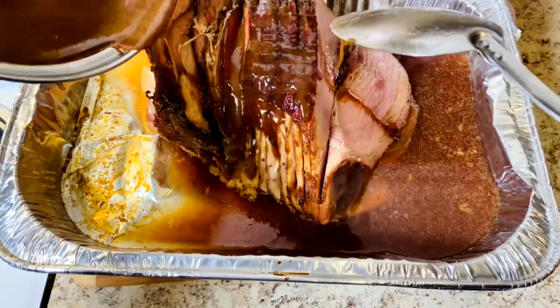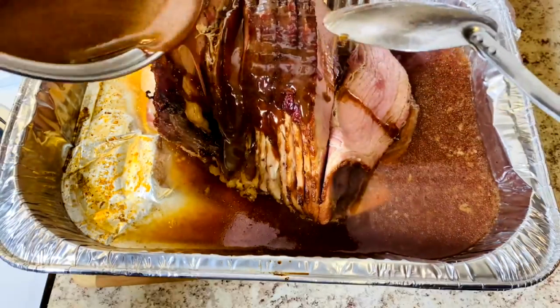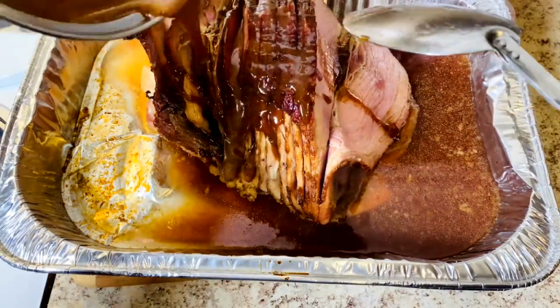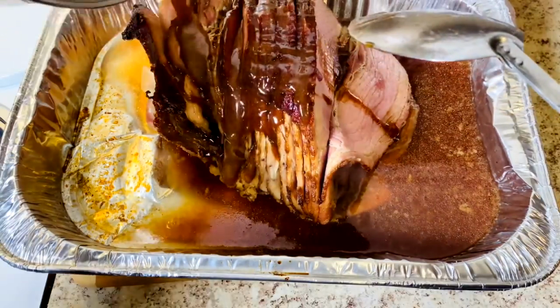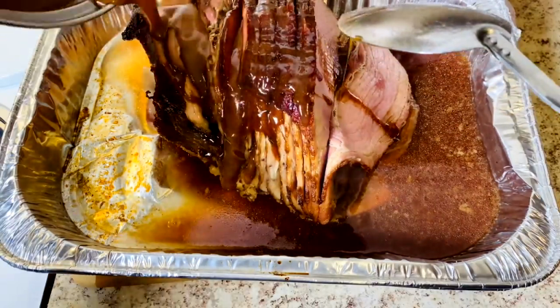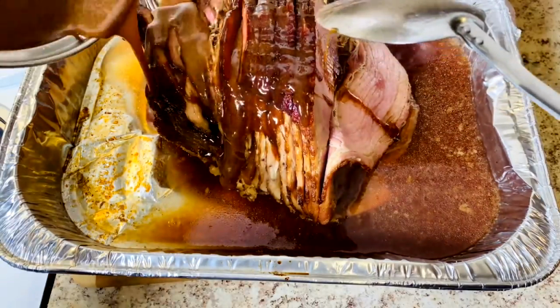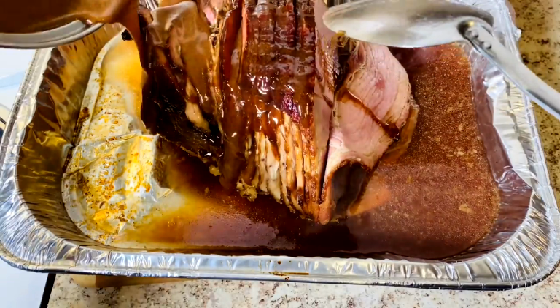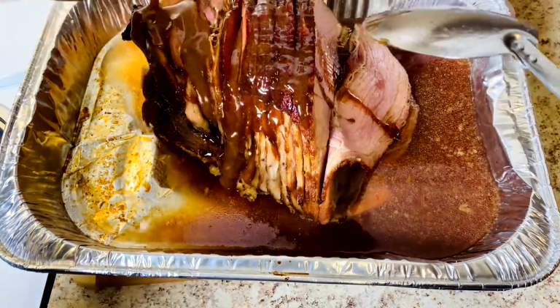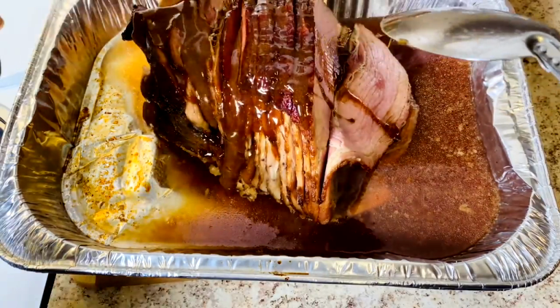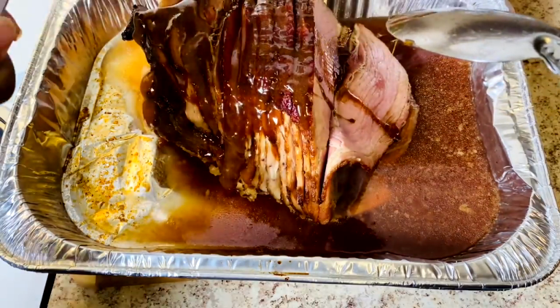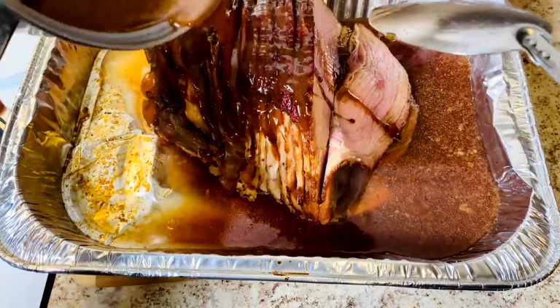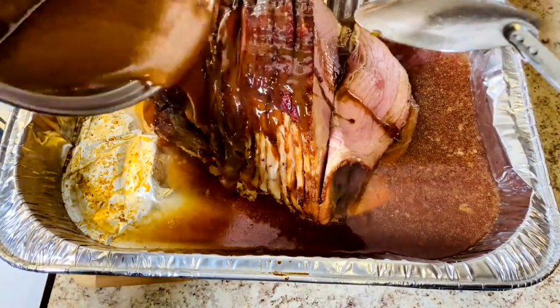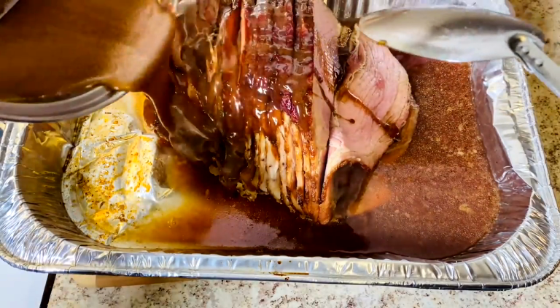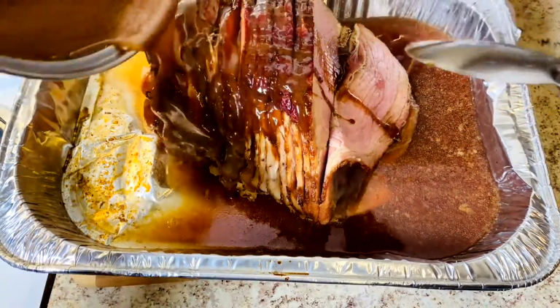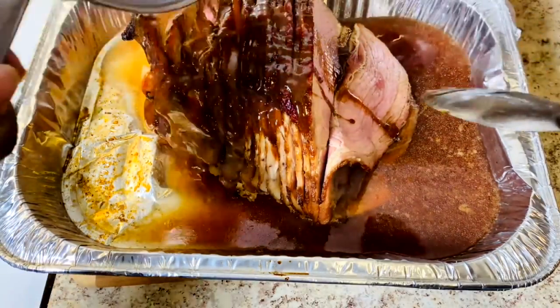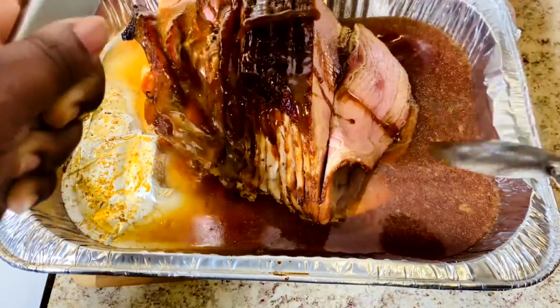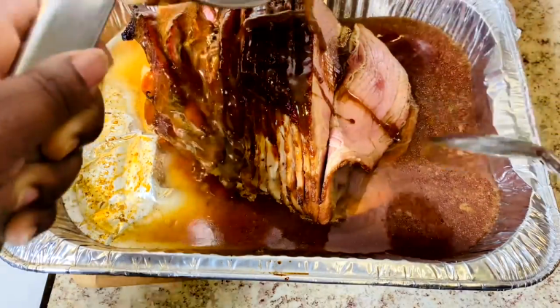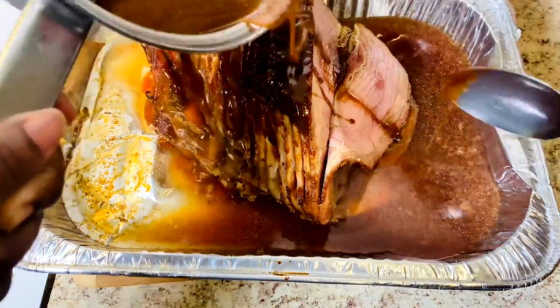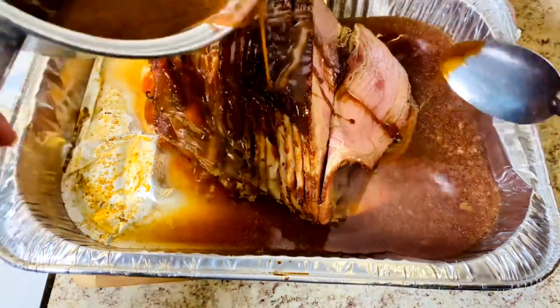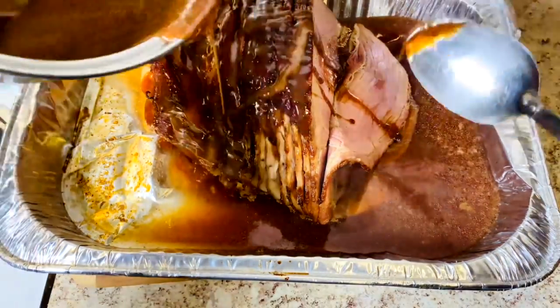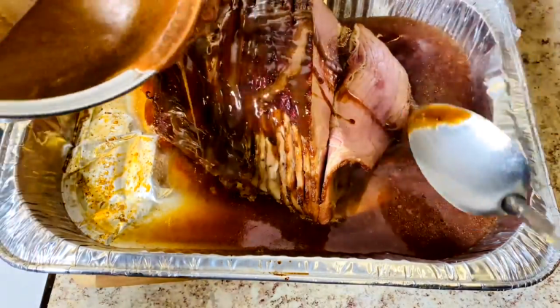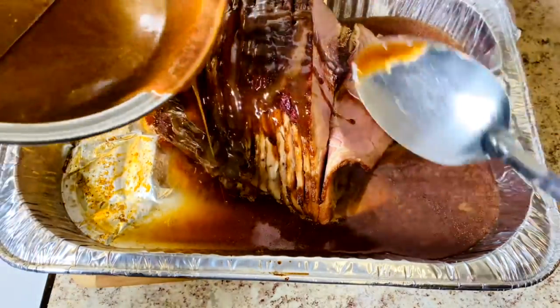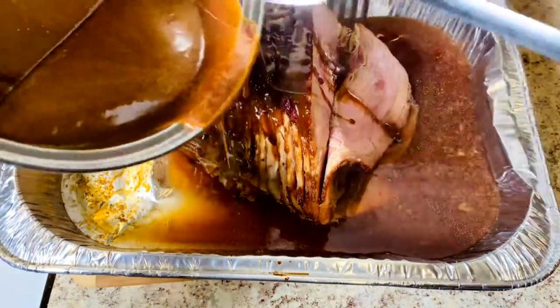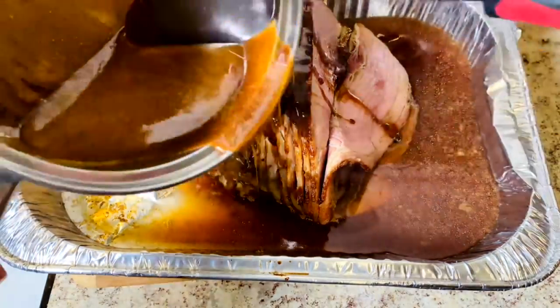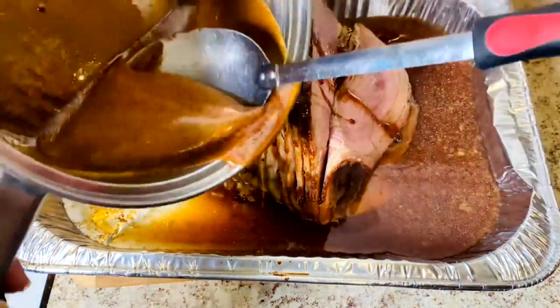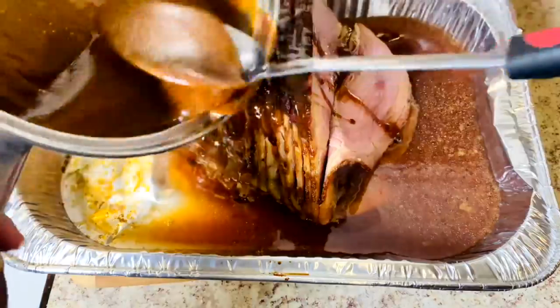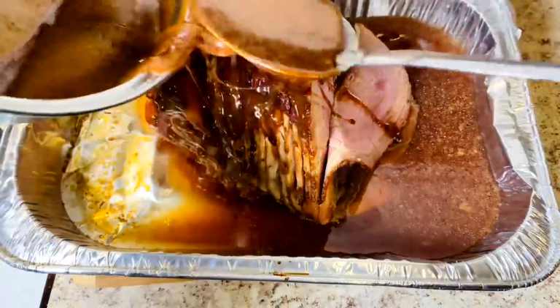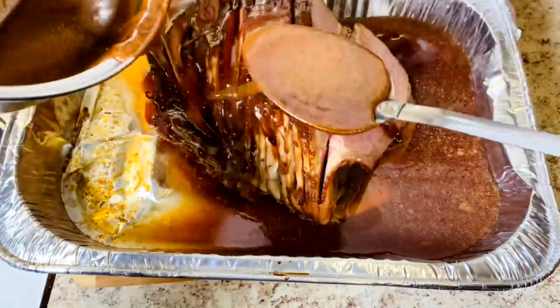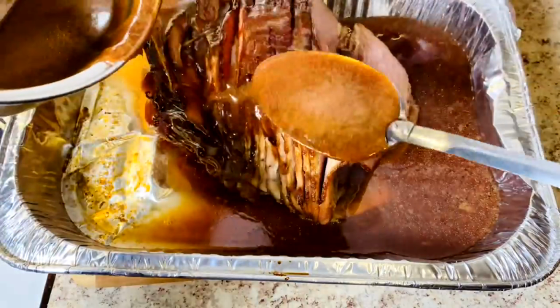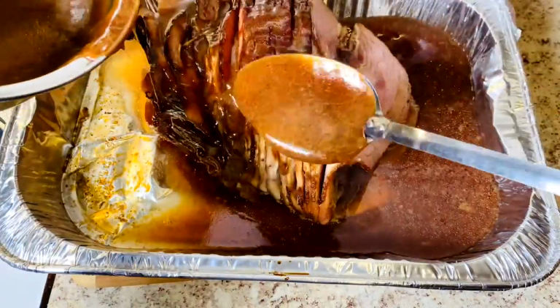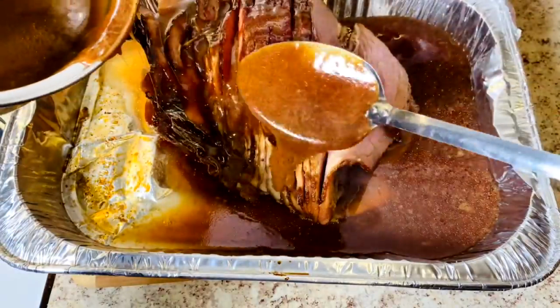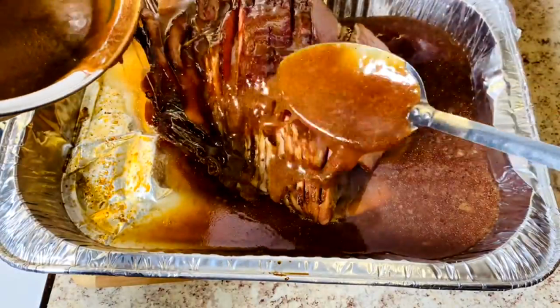After I put the glaze on the ham, I put the ham back in the oven uncovered to finish.